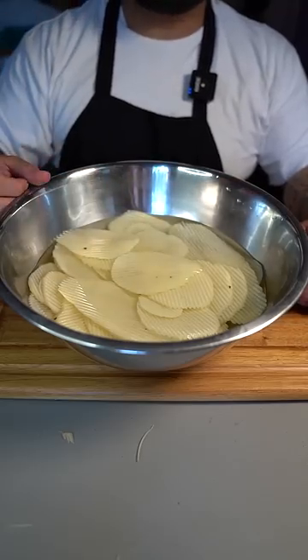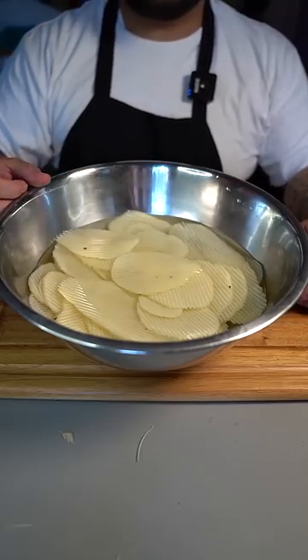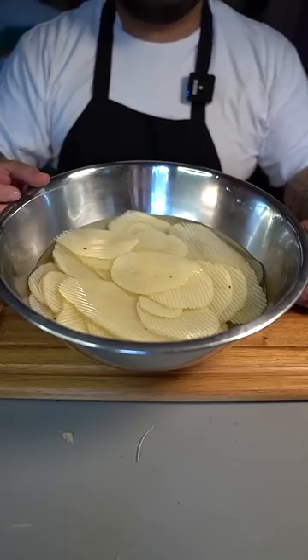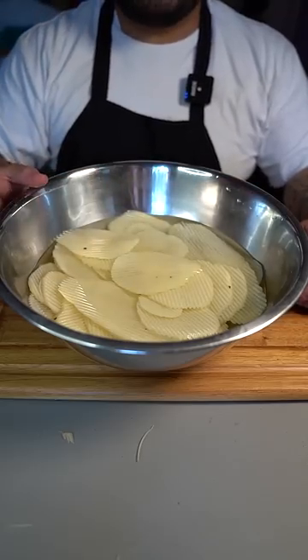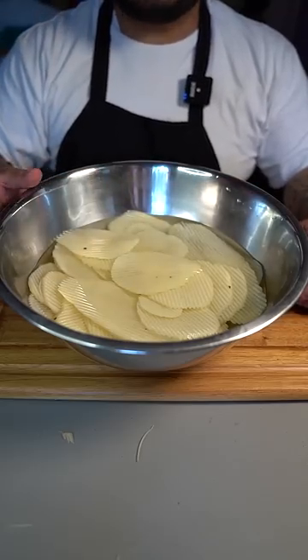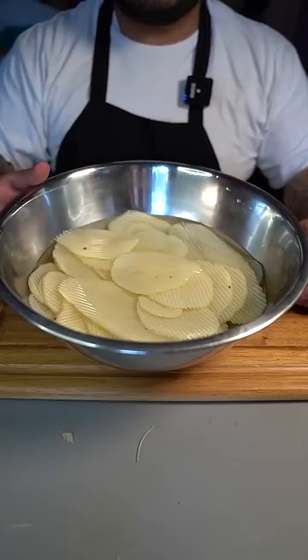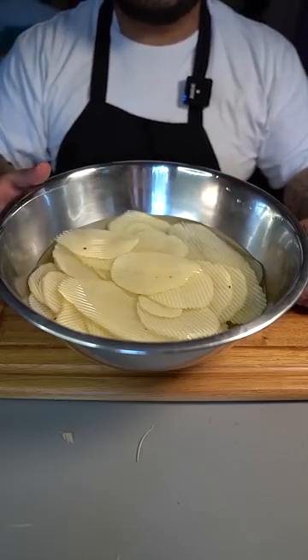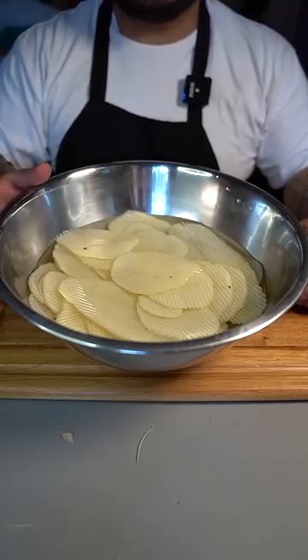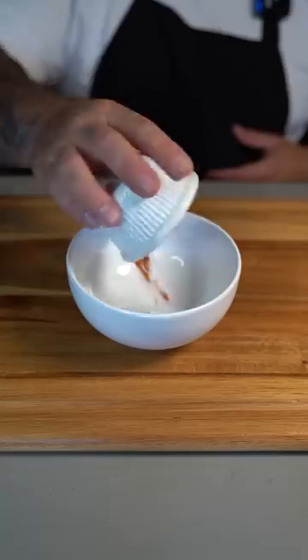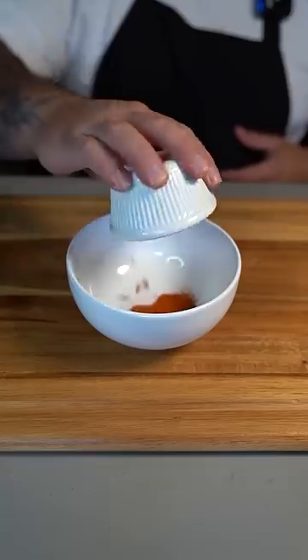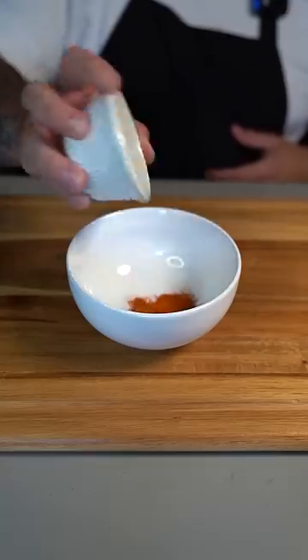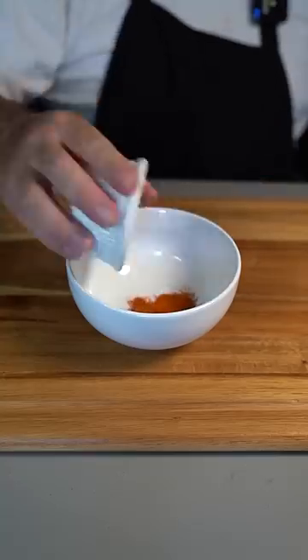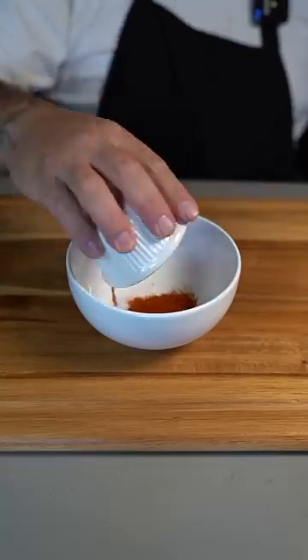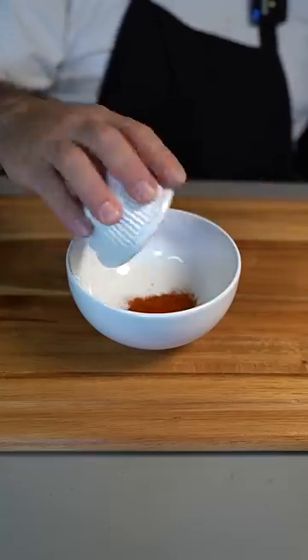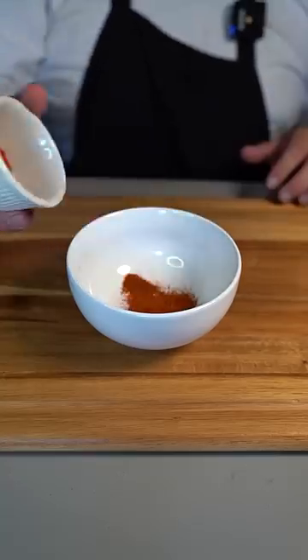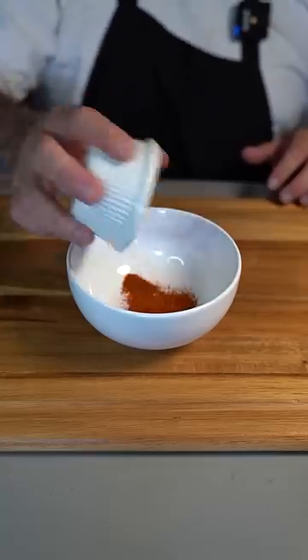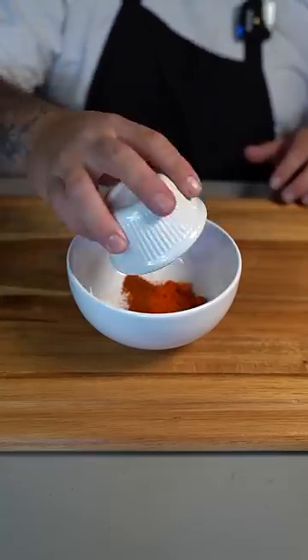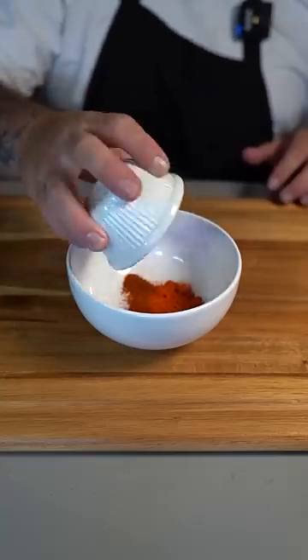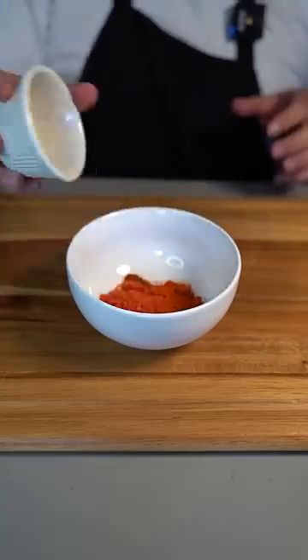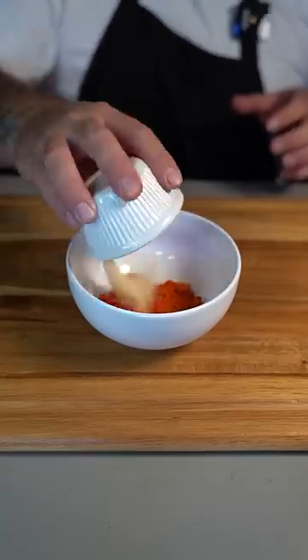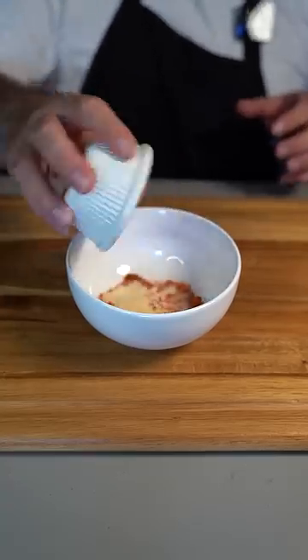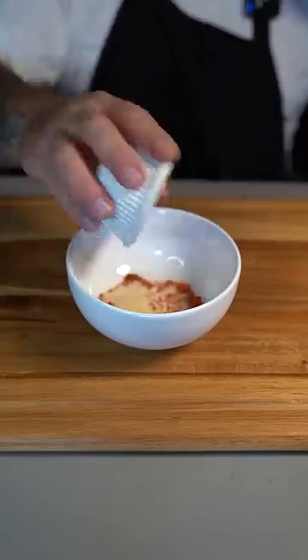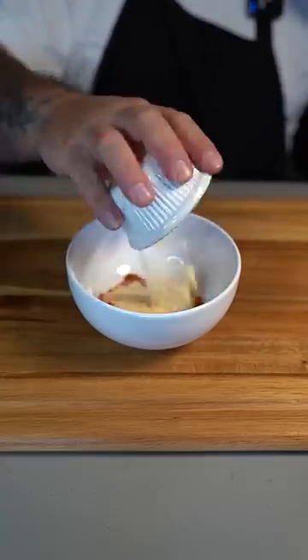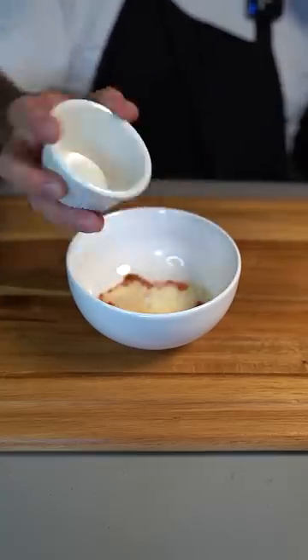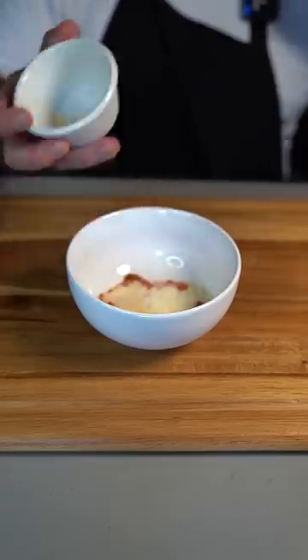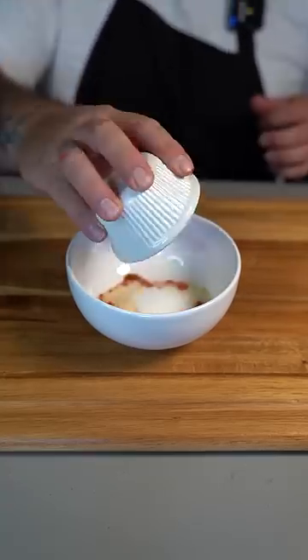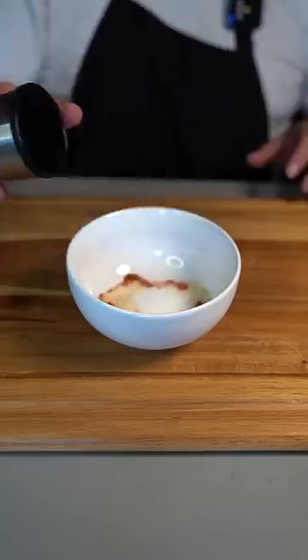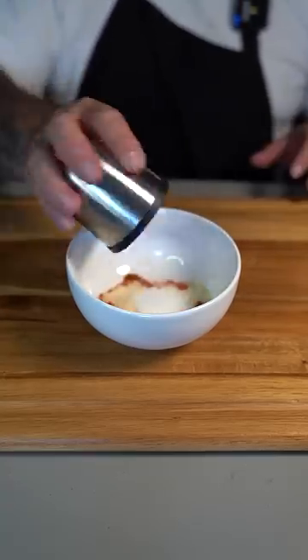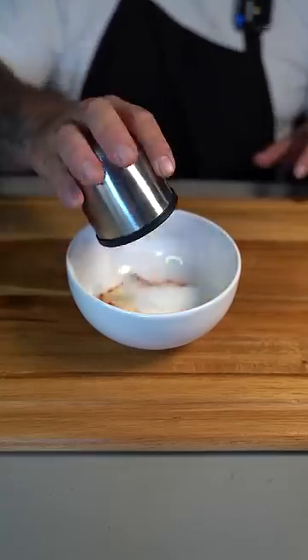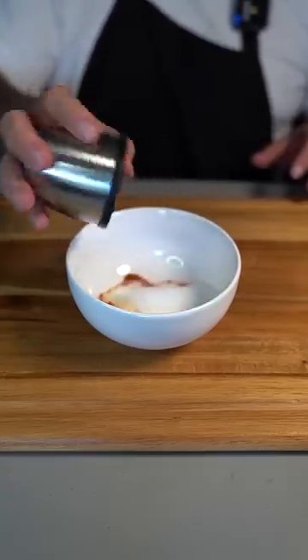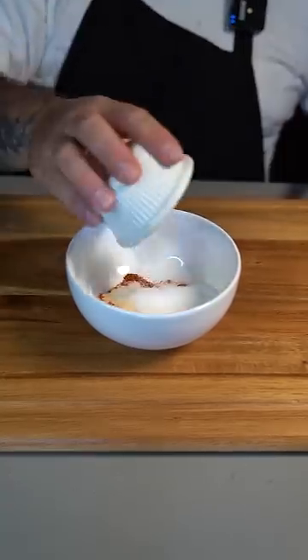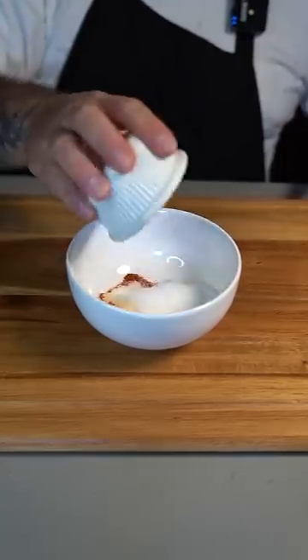Now we start on our Flaming Hot Cheetos seasoning: cayenne pepper, chili powder, capsaicin powder, garlic powder, onion powder, sugar, MSG, and salt.